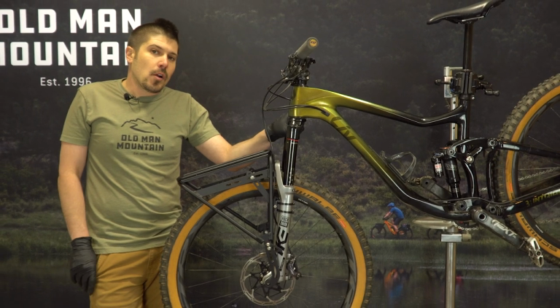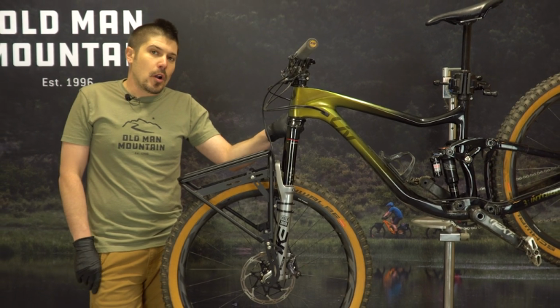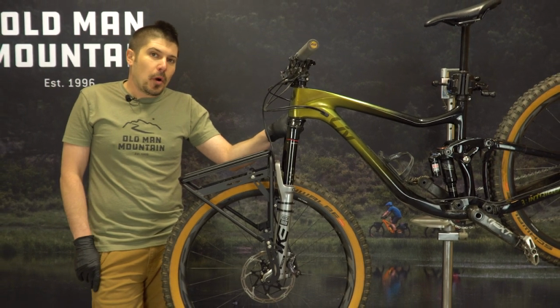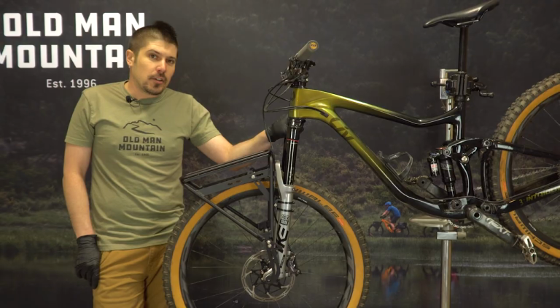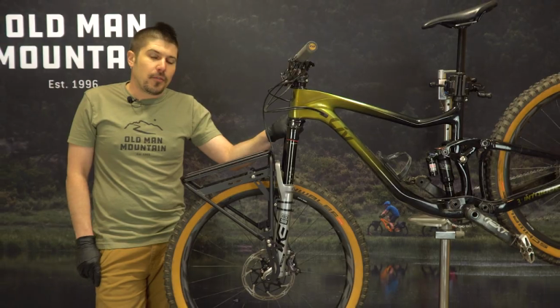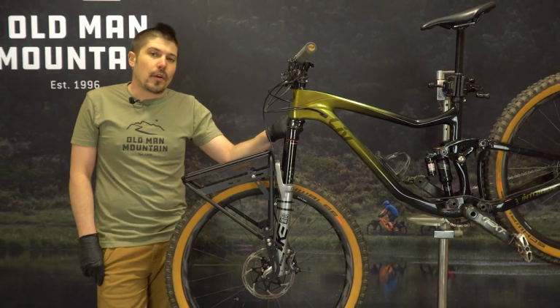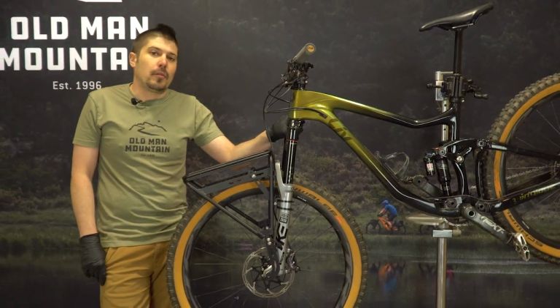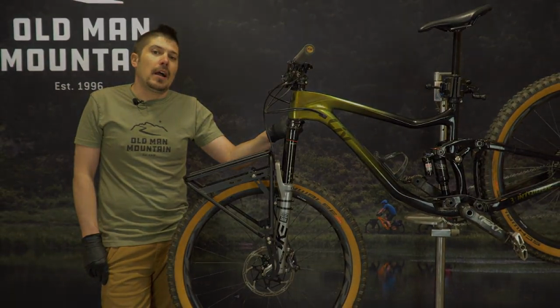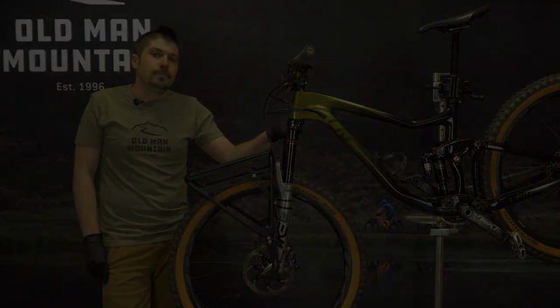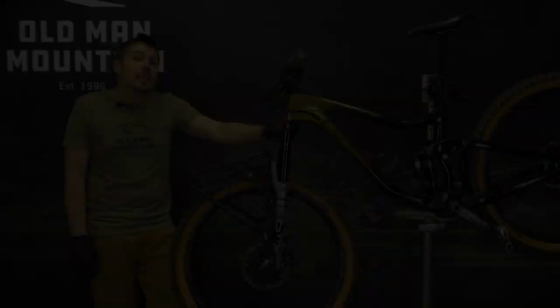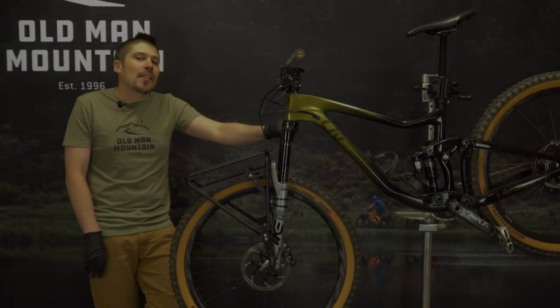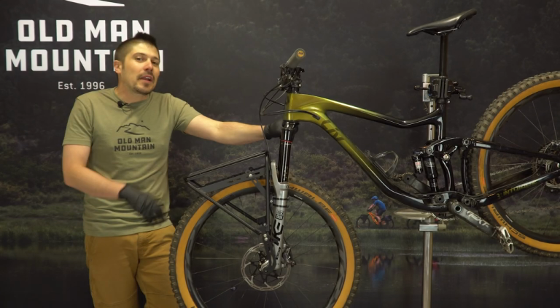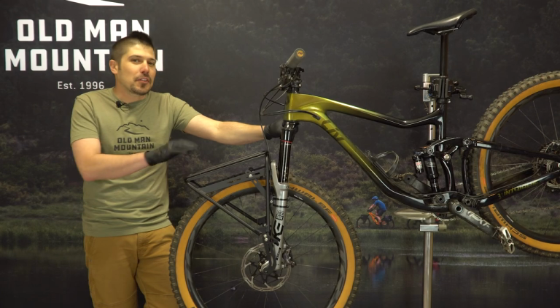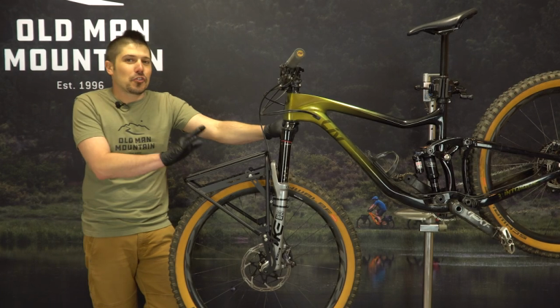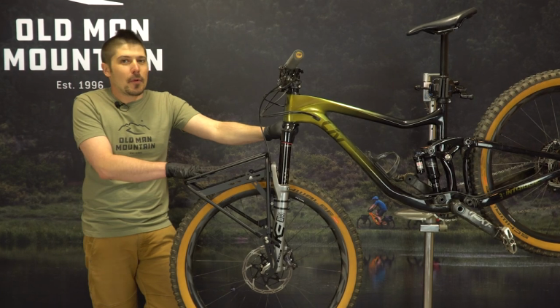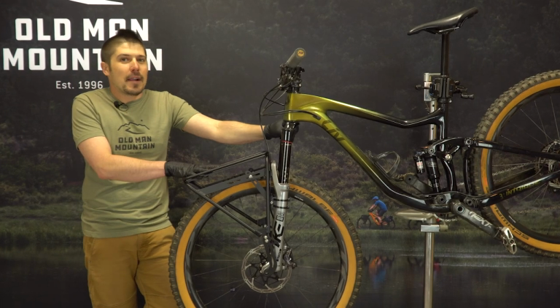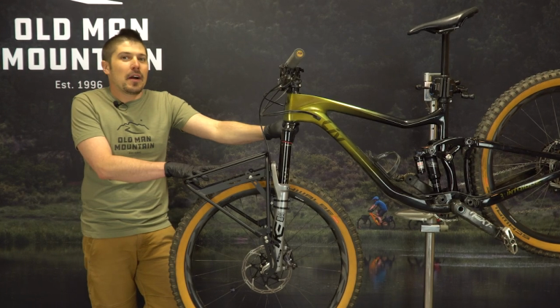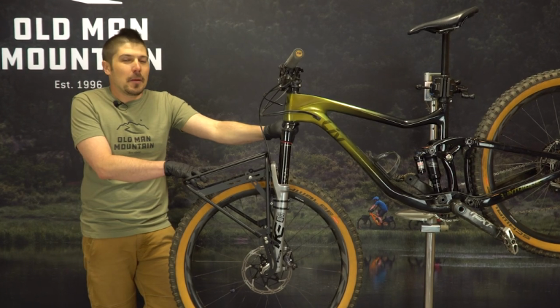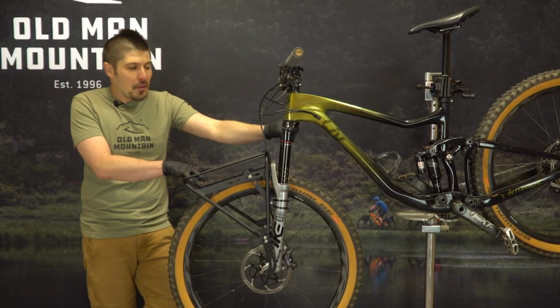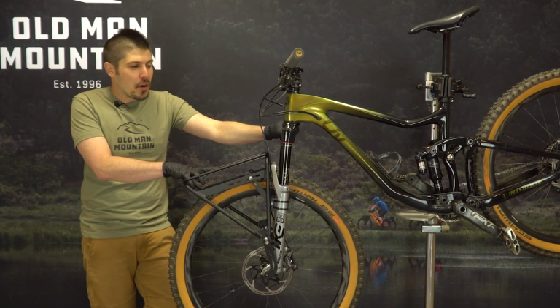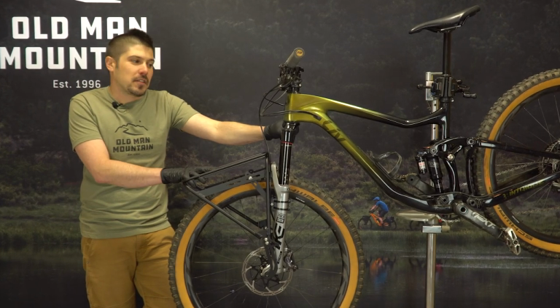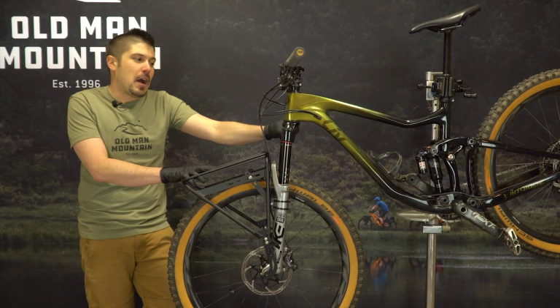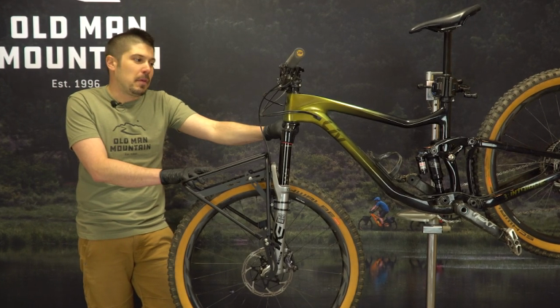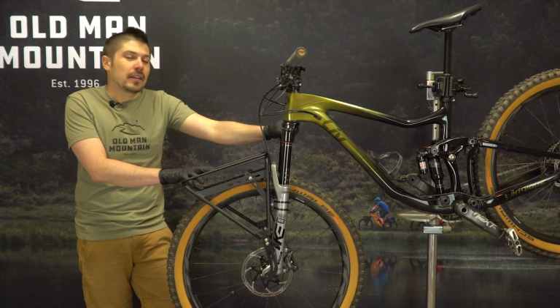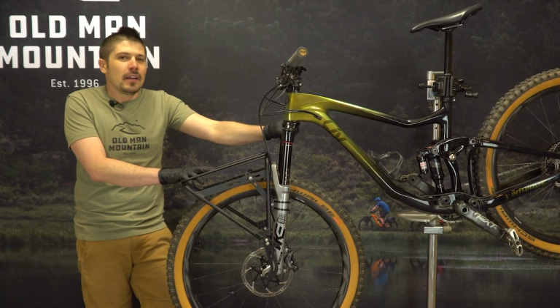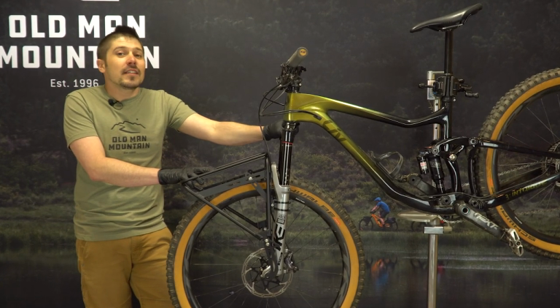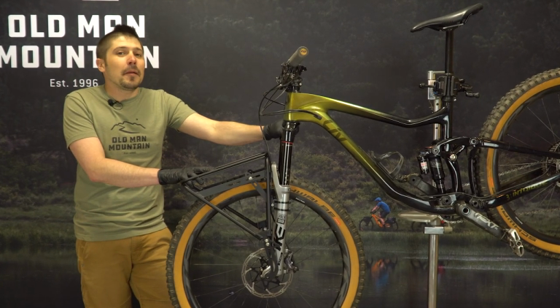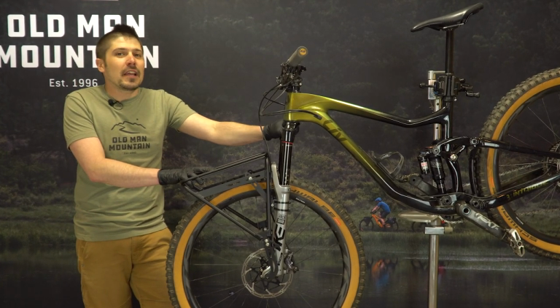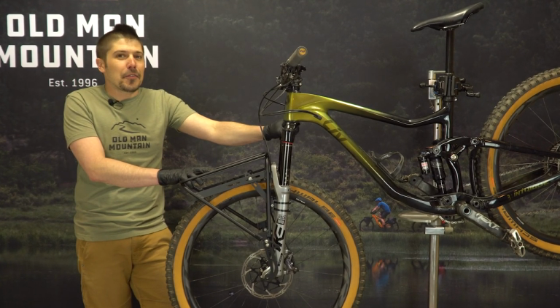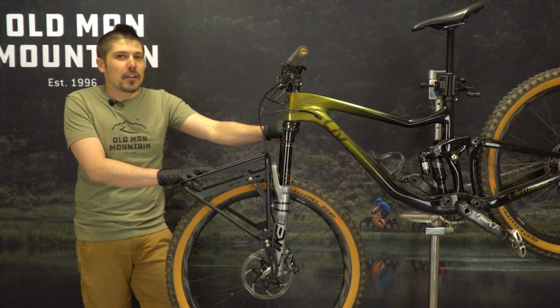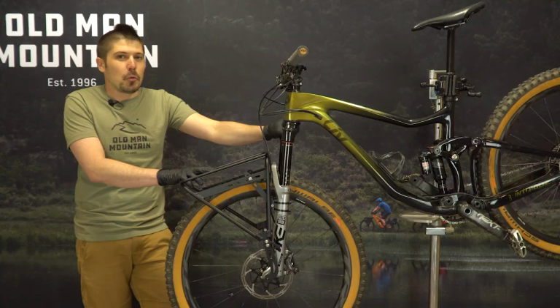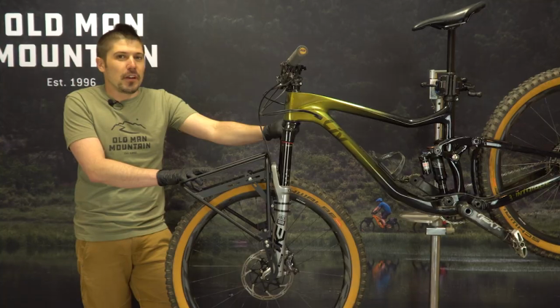Remember to double check all the hardware and parts before every ride. Now that we've got this Sherpa rack mounted up on the front of this mountain bike, it's time to get out there and get weird.